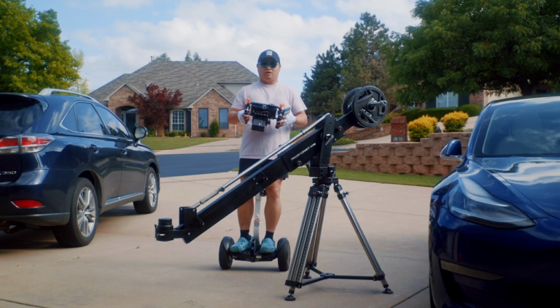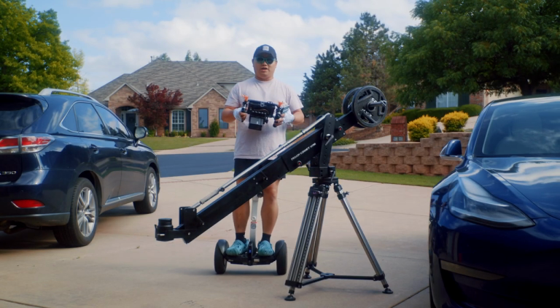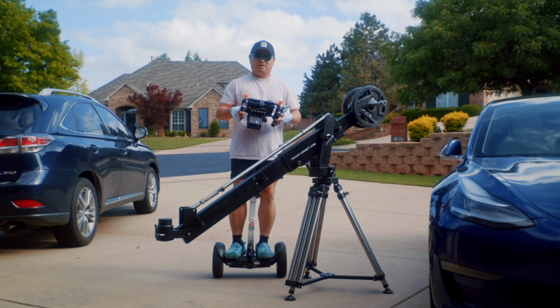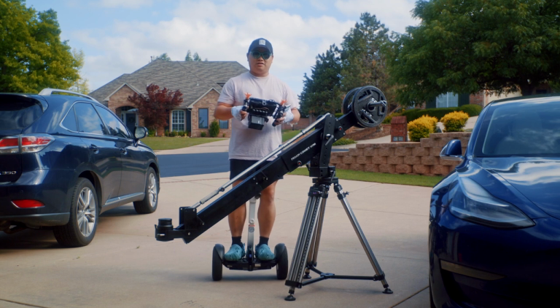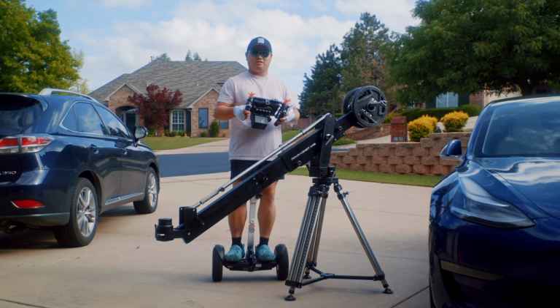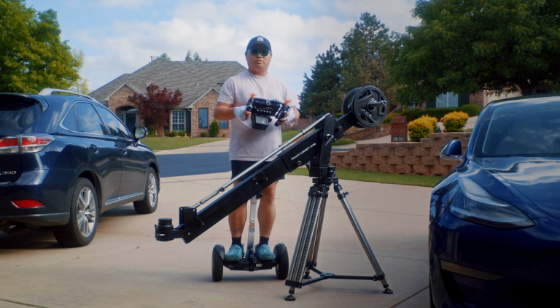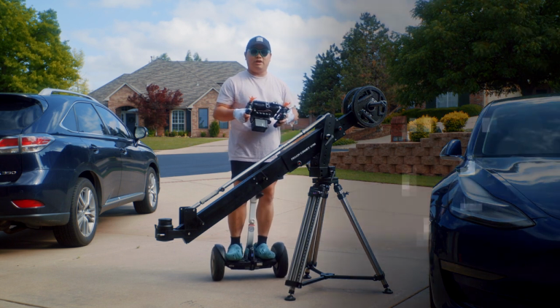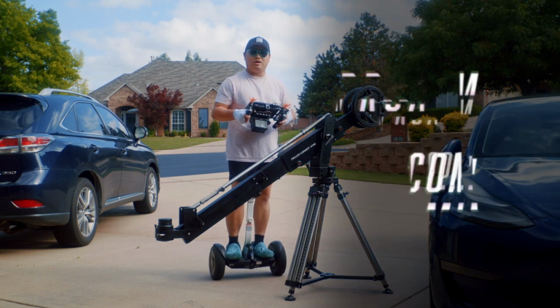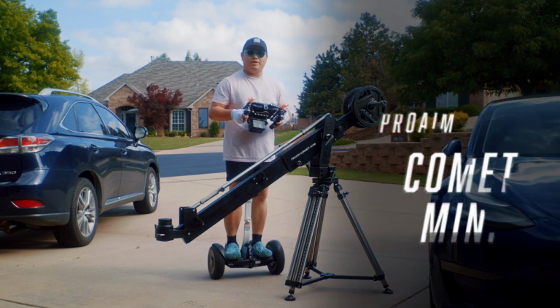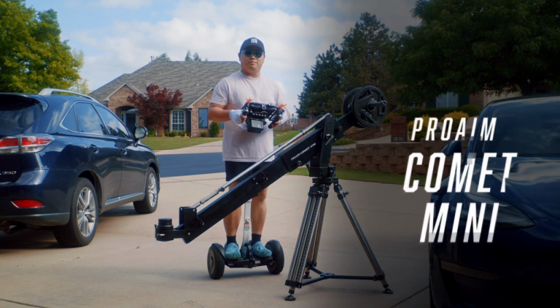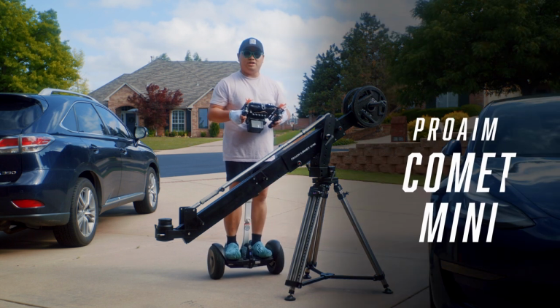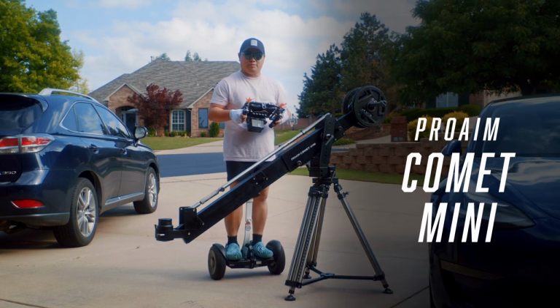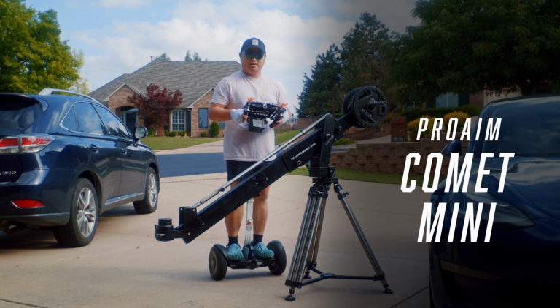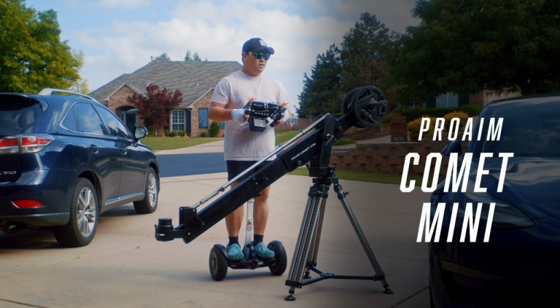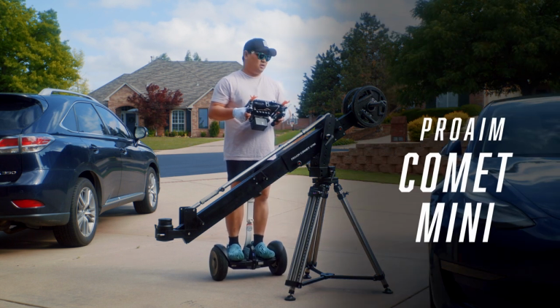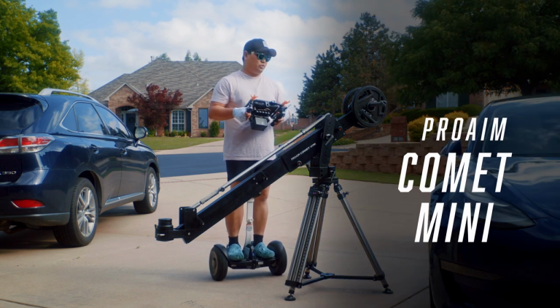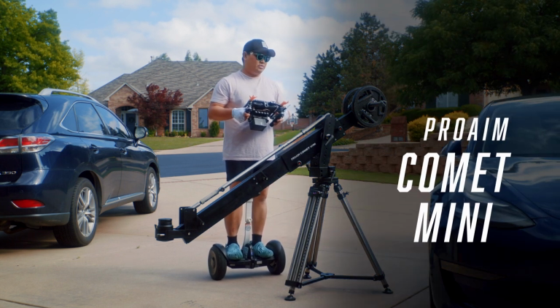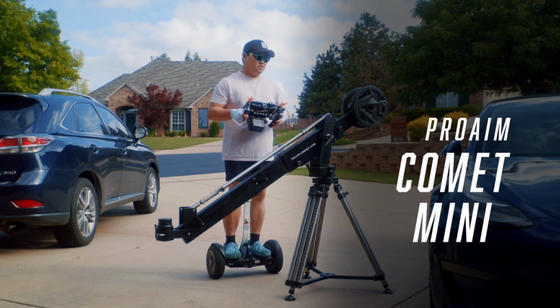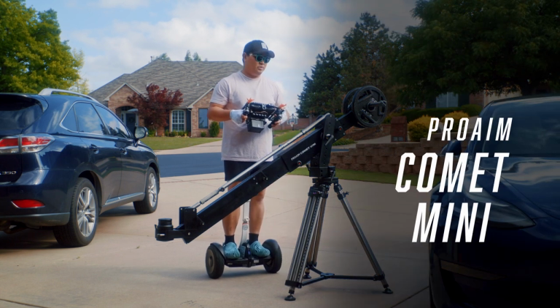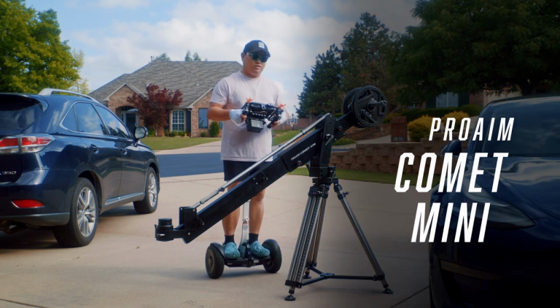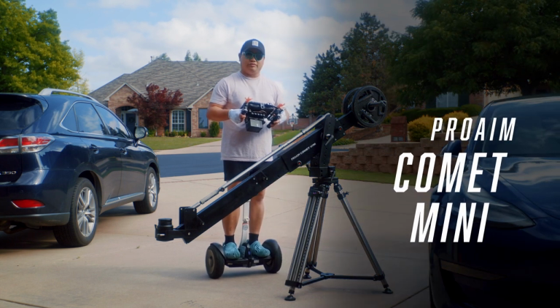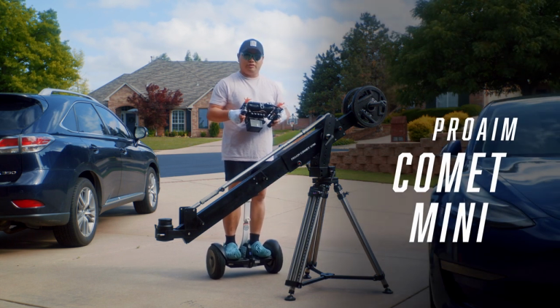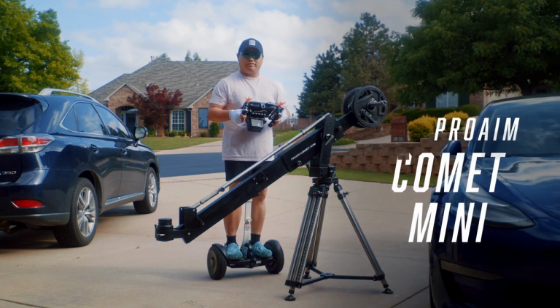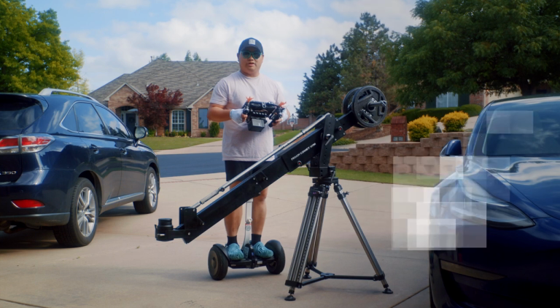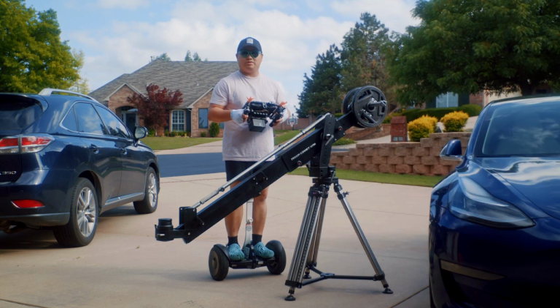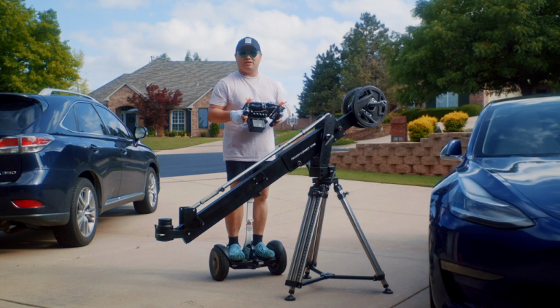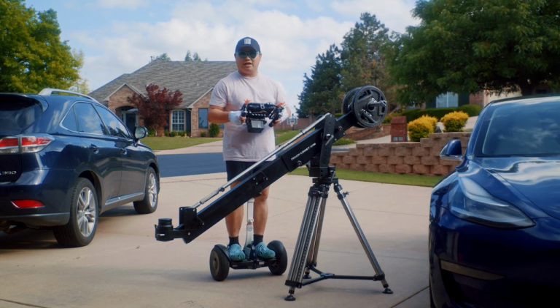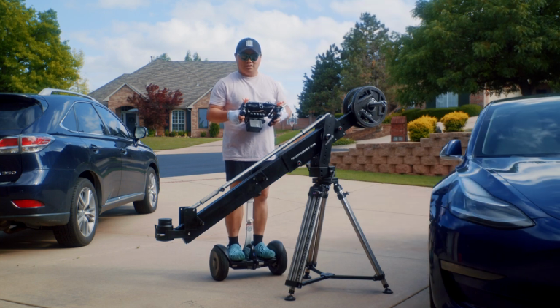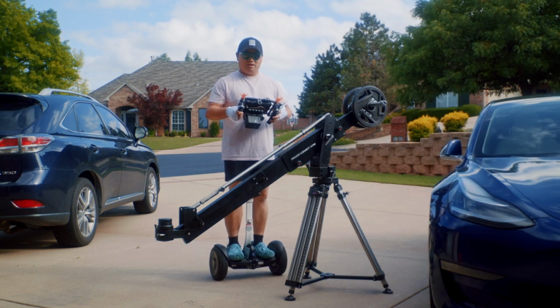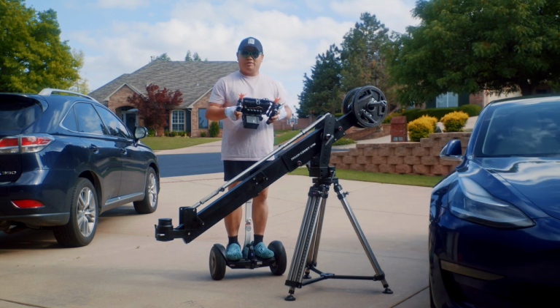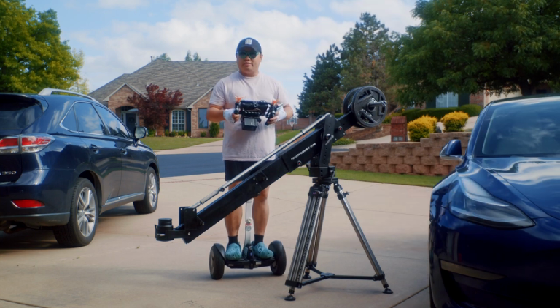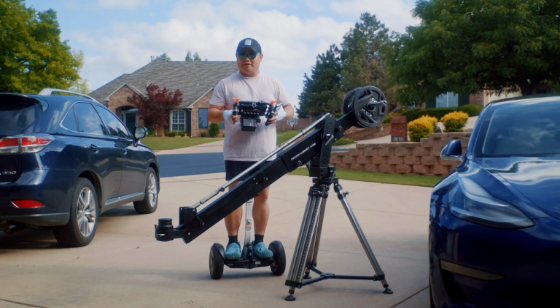I'm Les. This is the Pro-Aim Comet Mini Jib. Pro-Aim sent this to me to use in review. I very much appreciate that. Let me tell you about it.